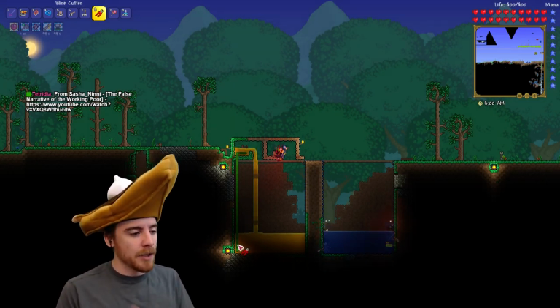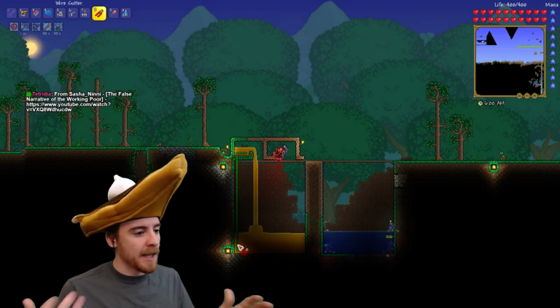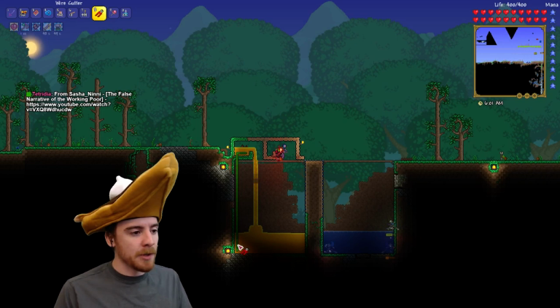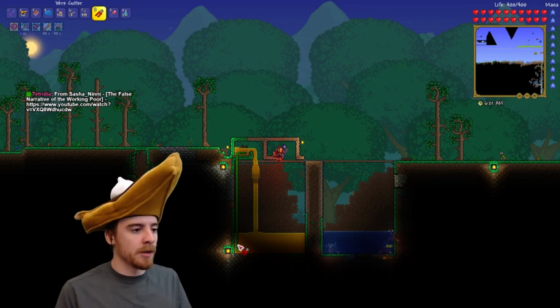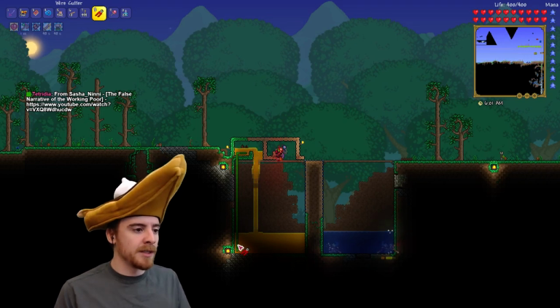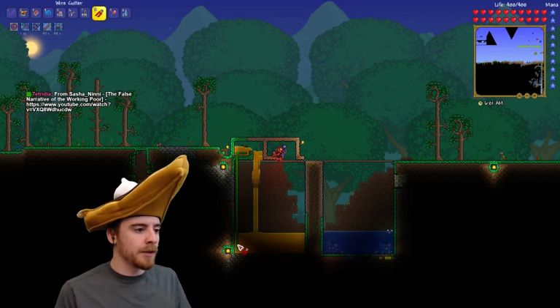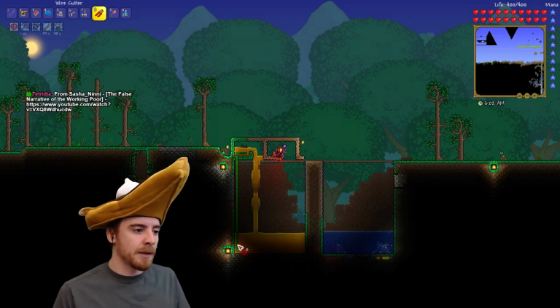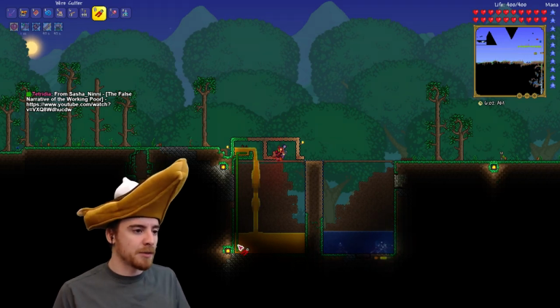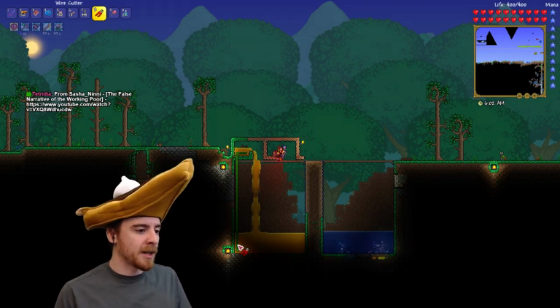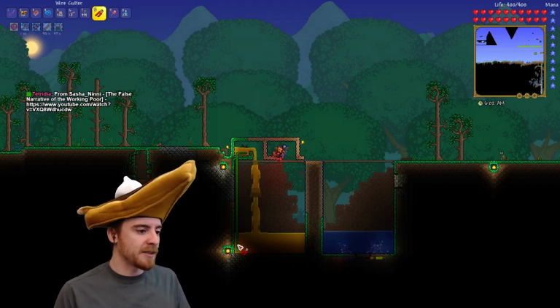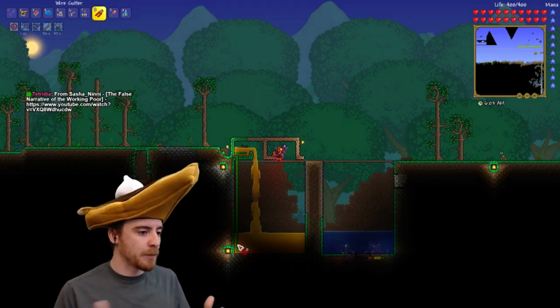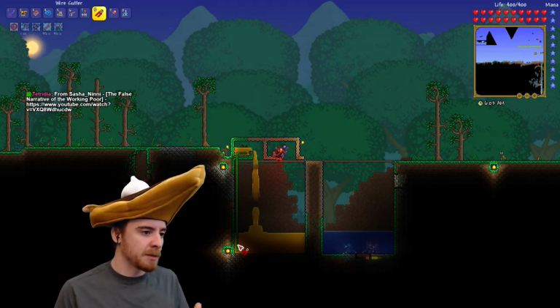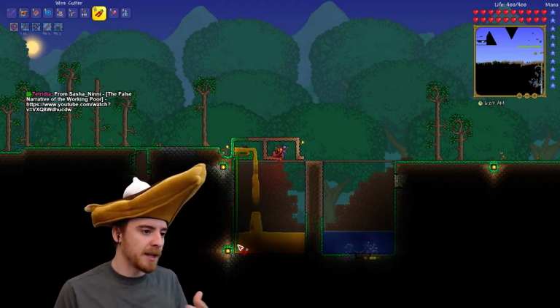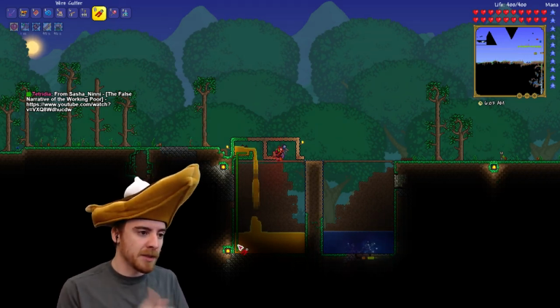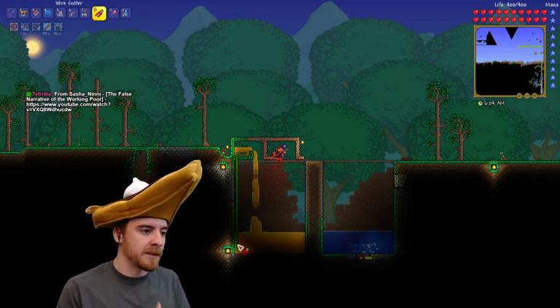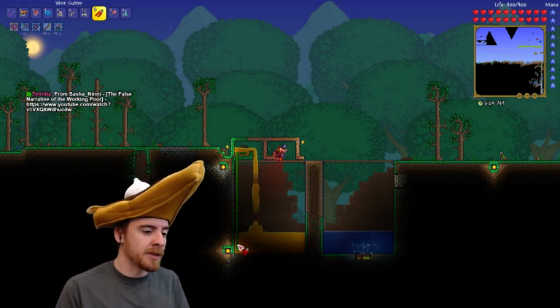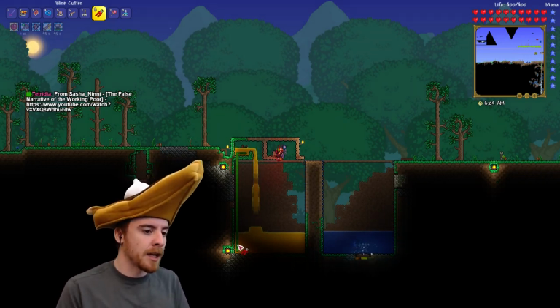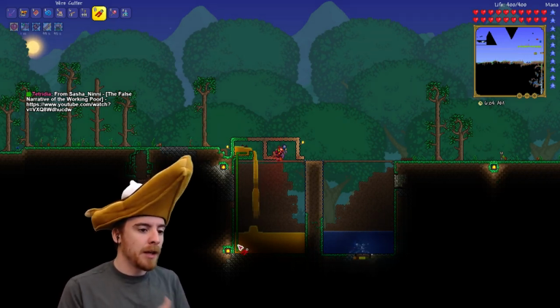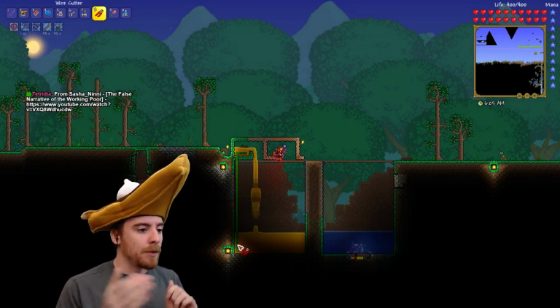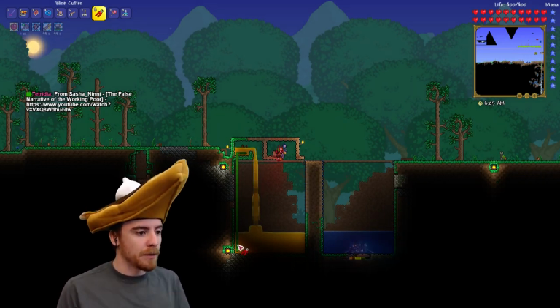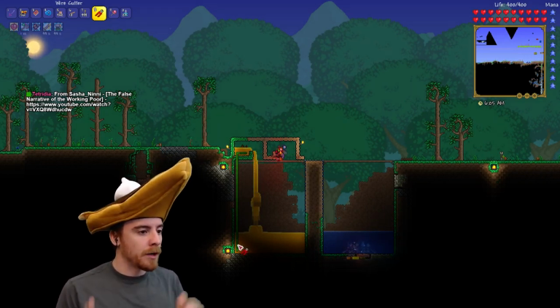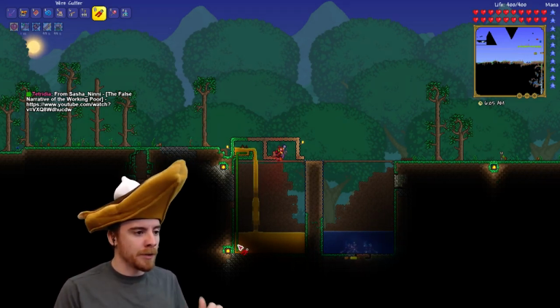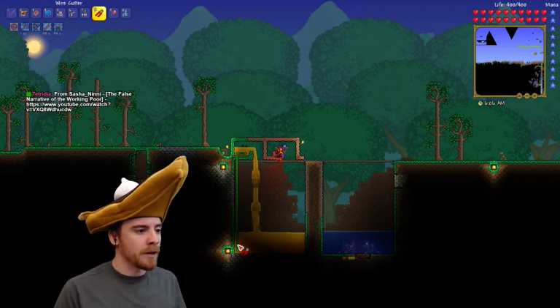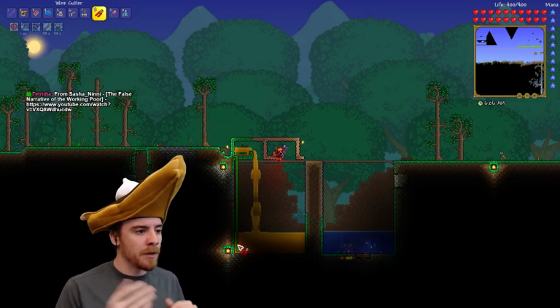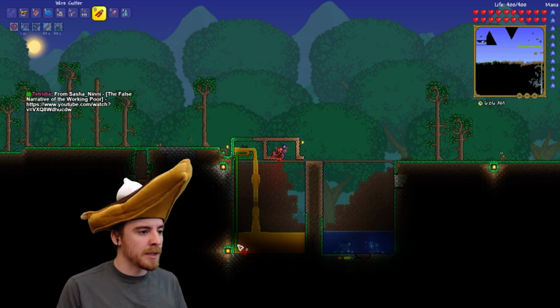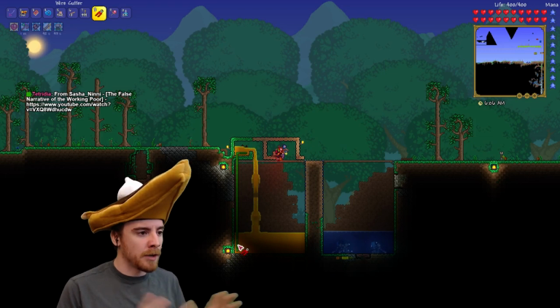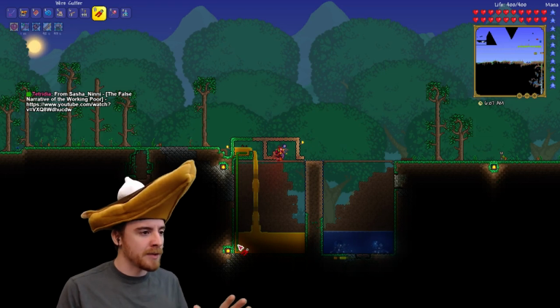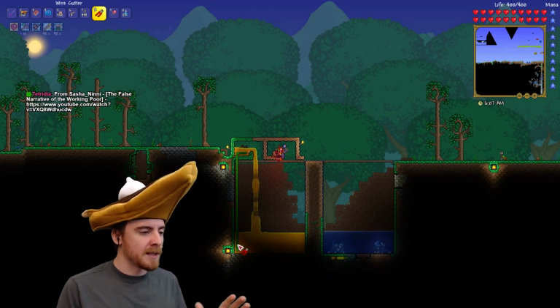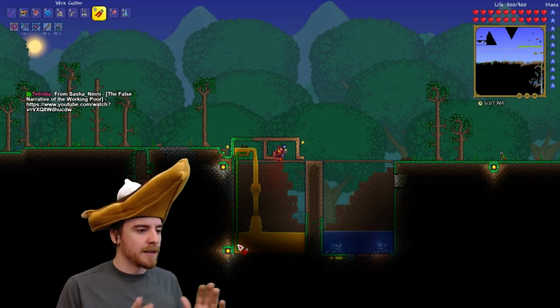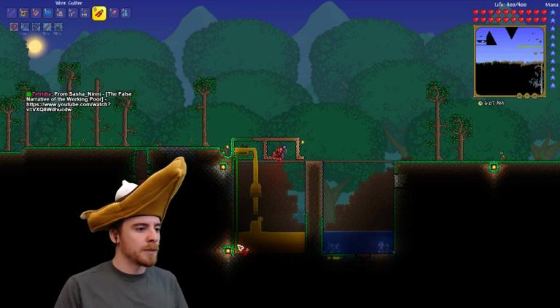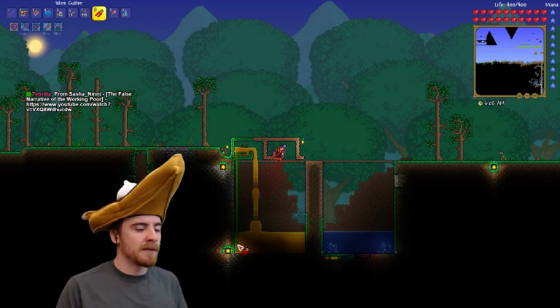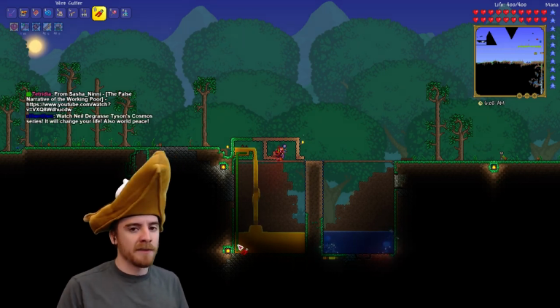That's pretty much all there is to it. There's not much going on here. It's pretty simple to make, pretty easy to set up. You can use it with water, honey, or lava — all those things to duplicate very fast.